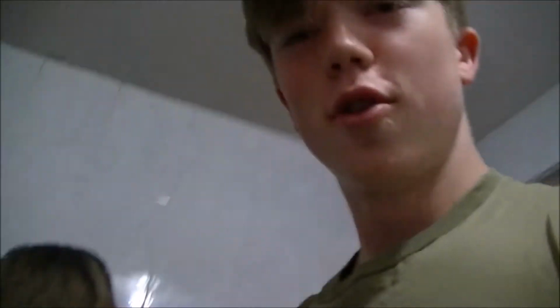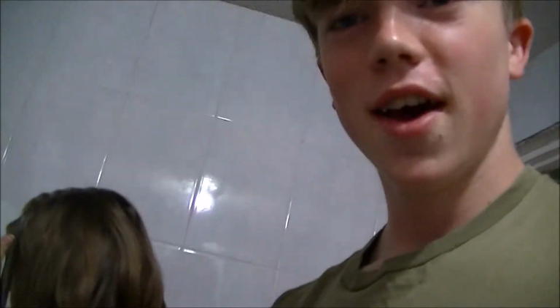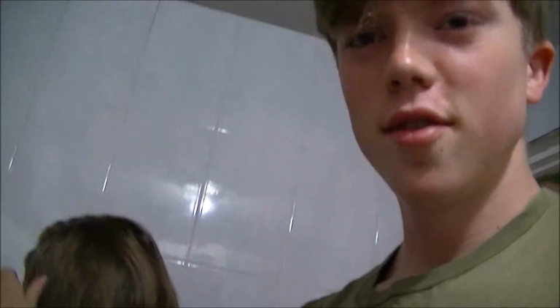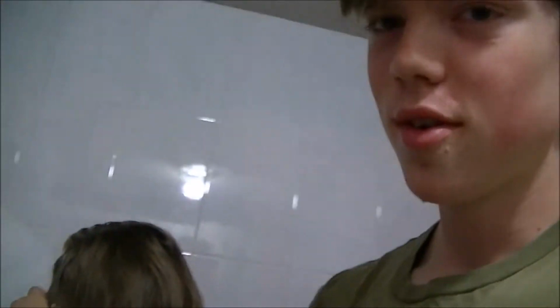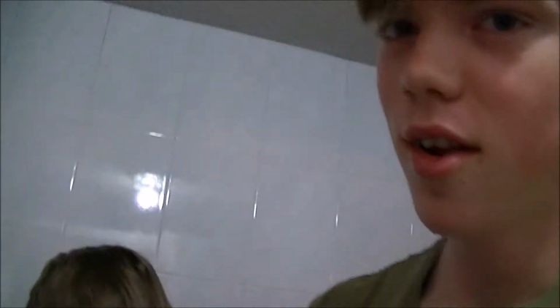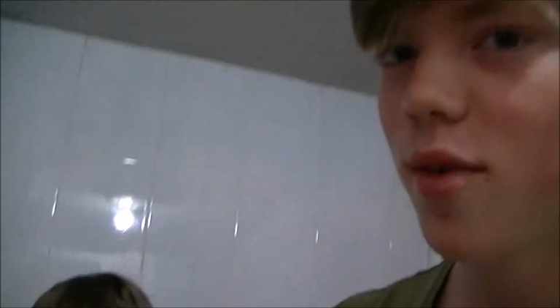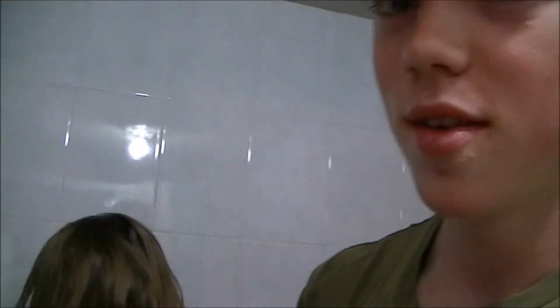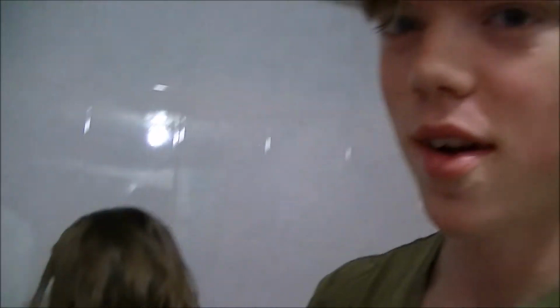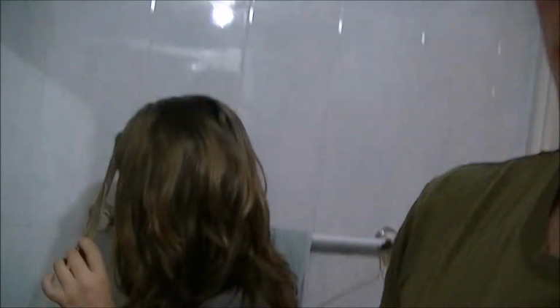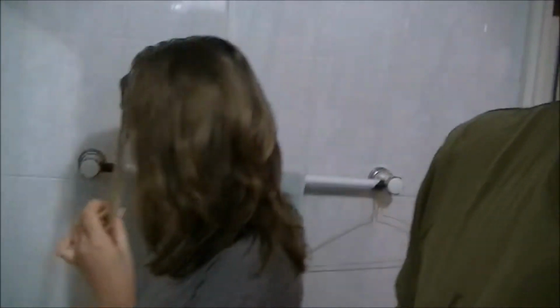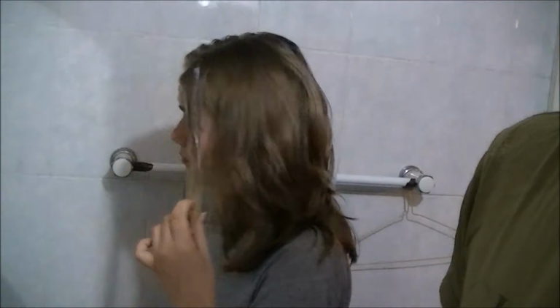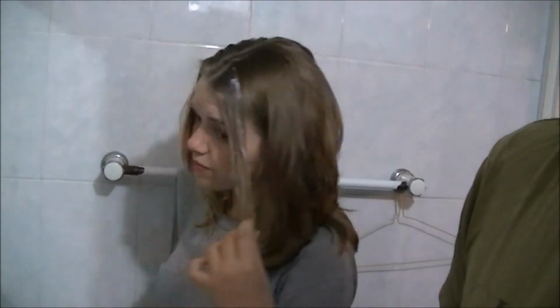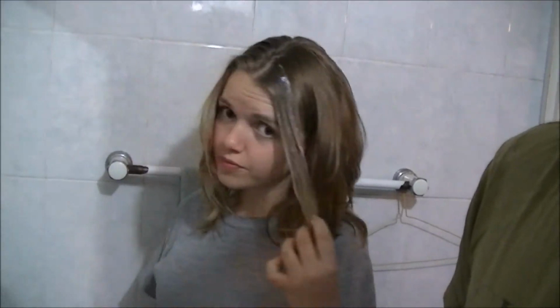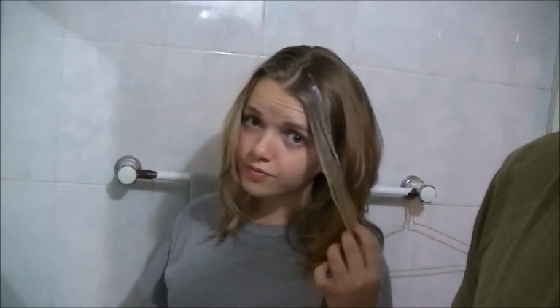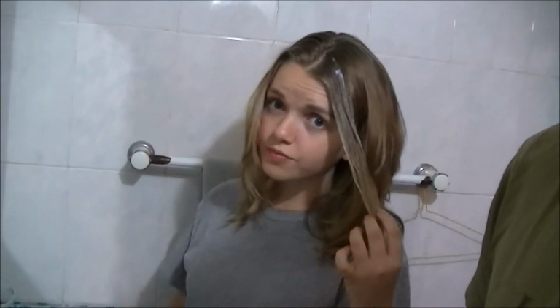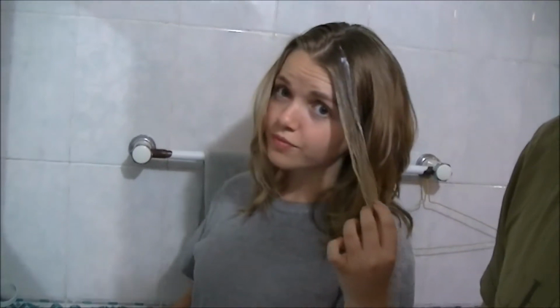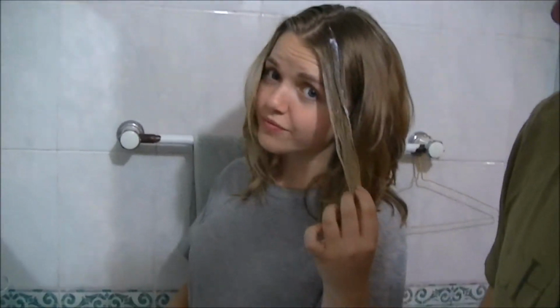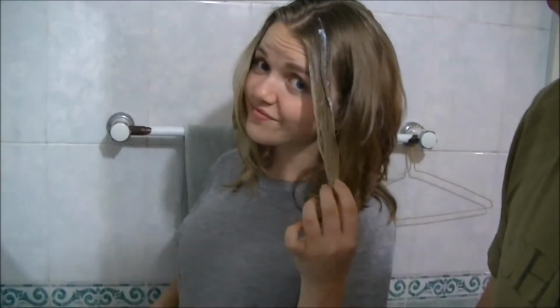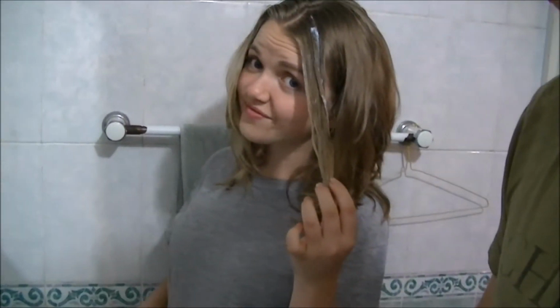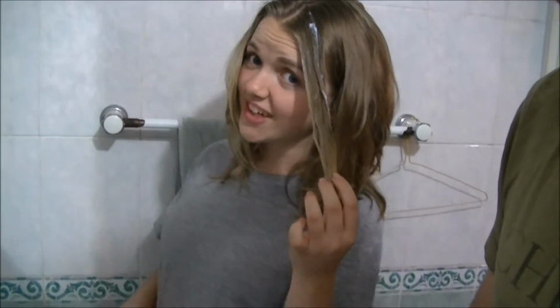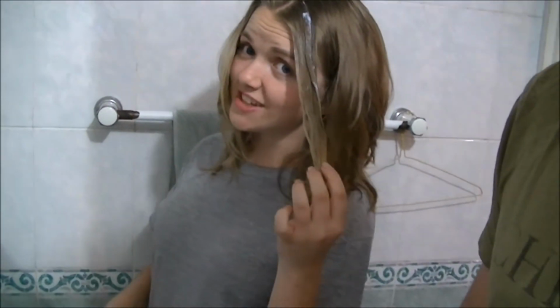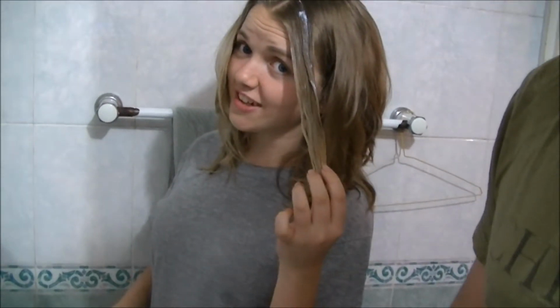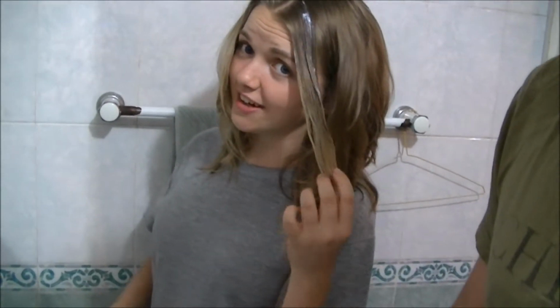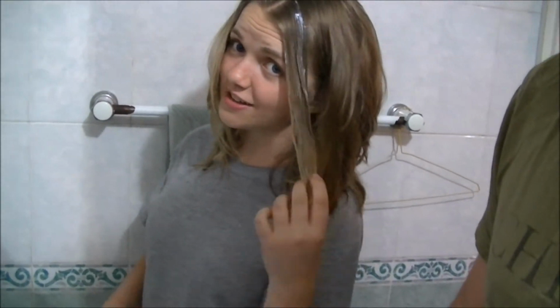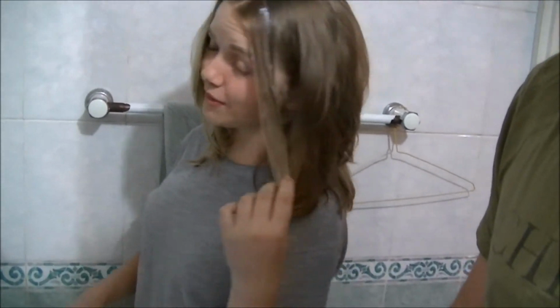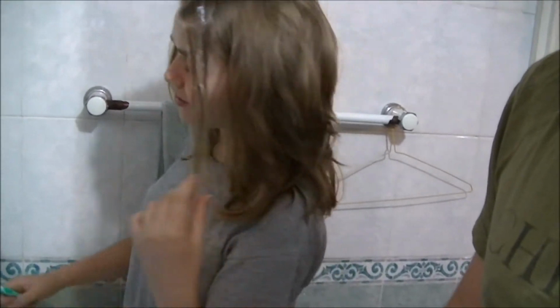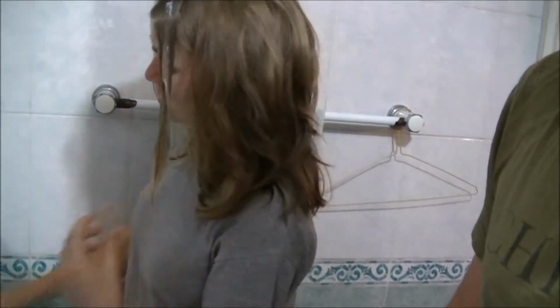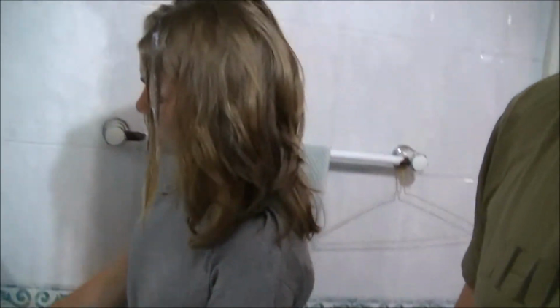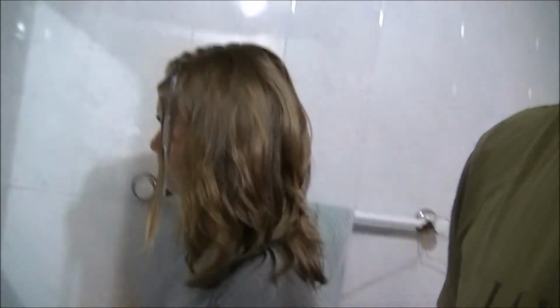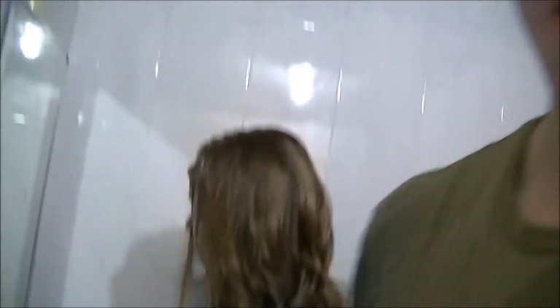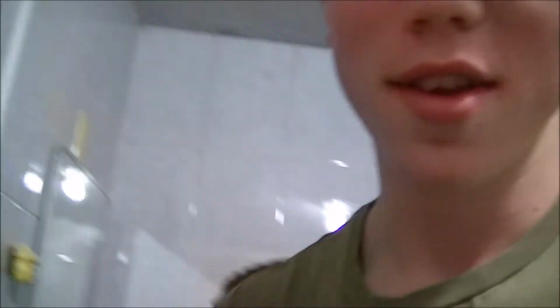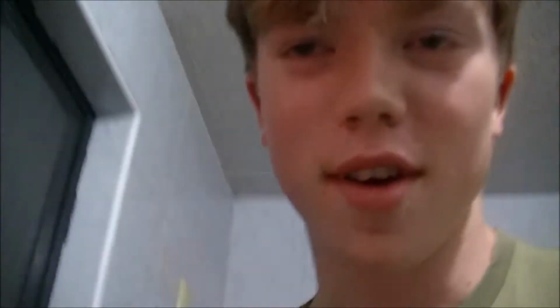Okay guys, so Claudia already started putting in the dye. It's not dye, it's bleach. Oh, it's bleach, okay.